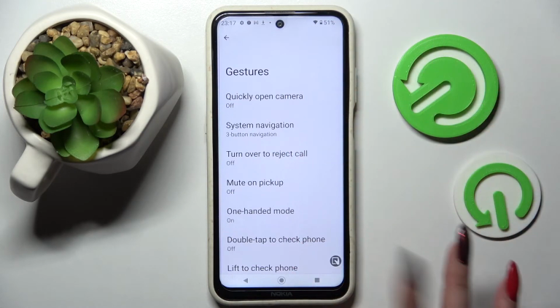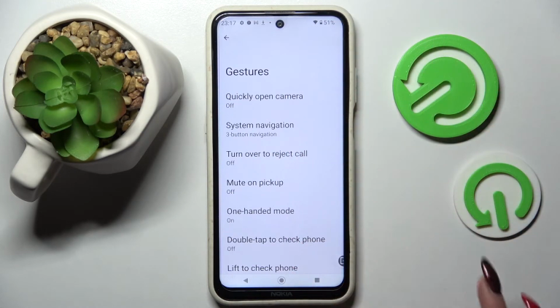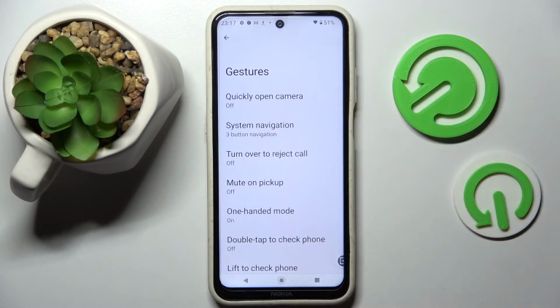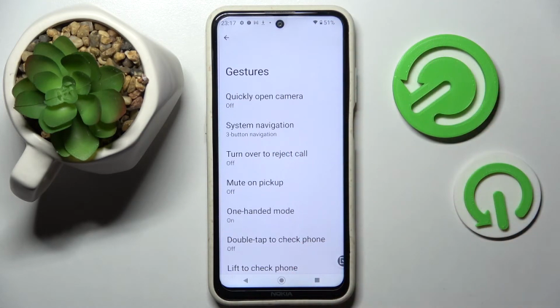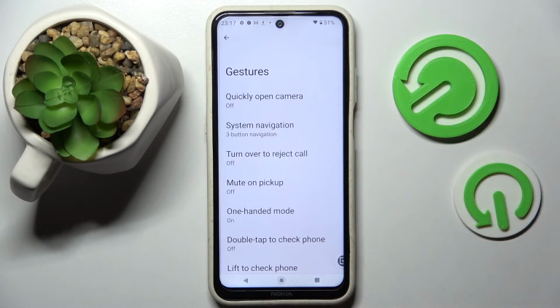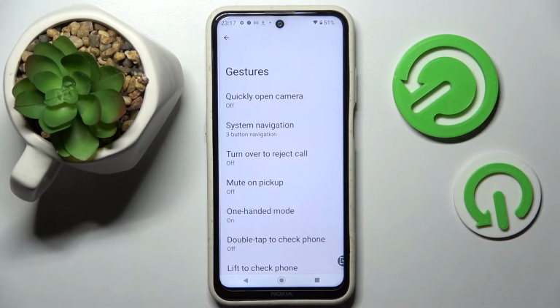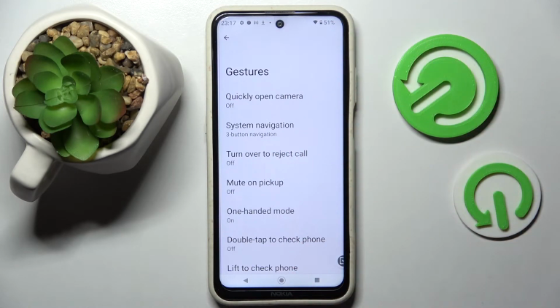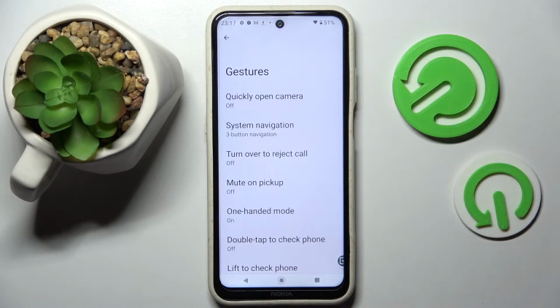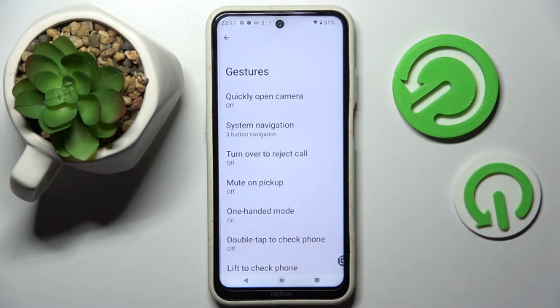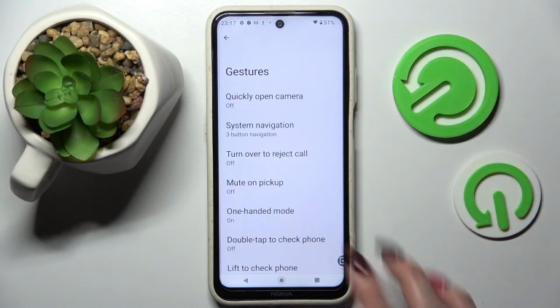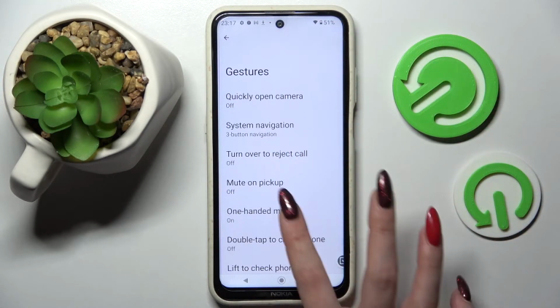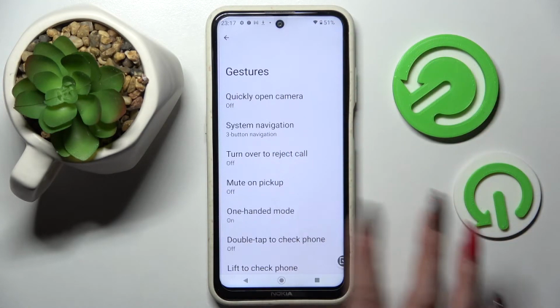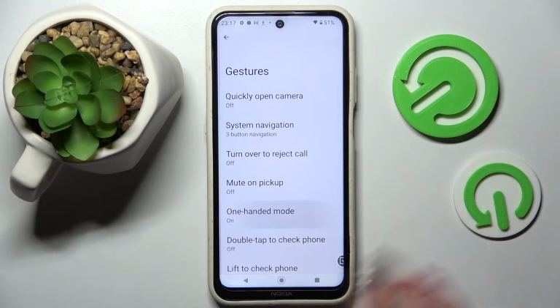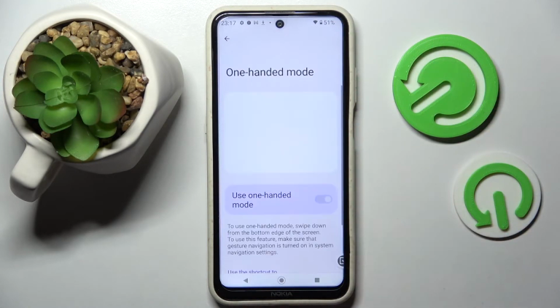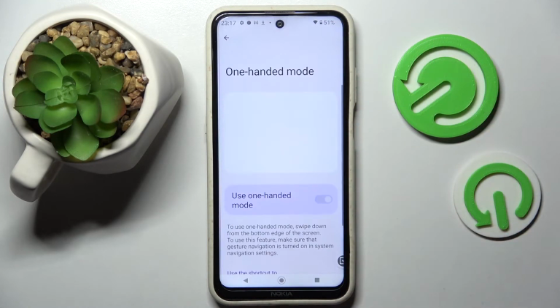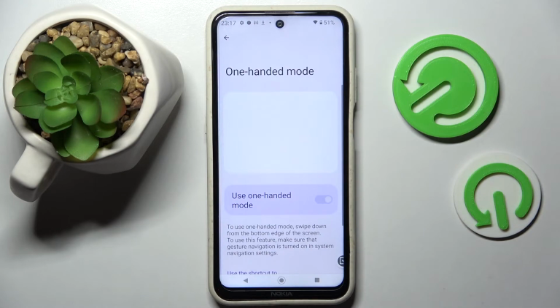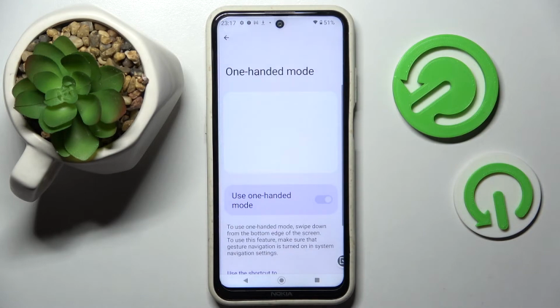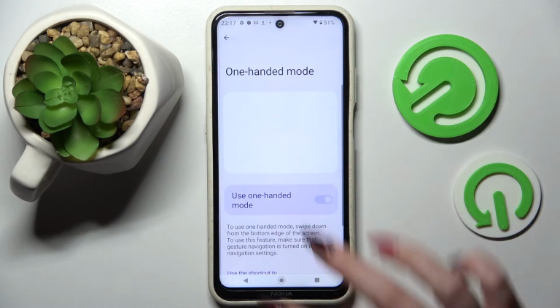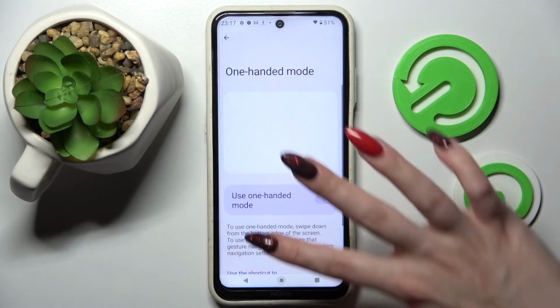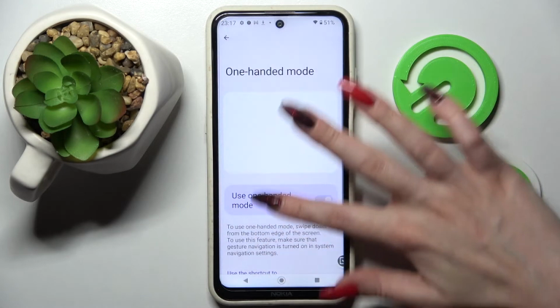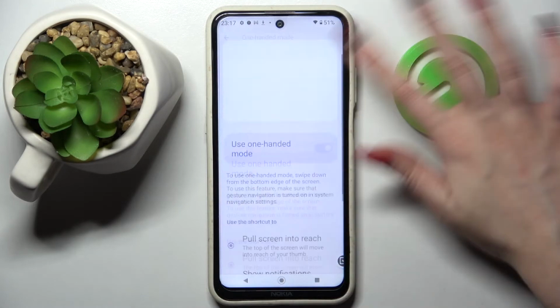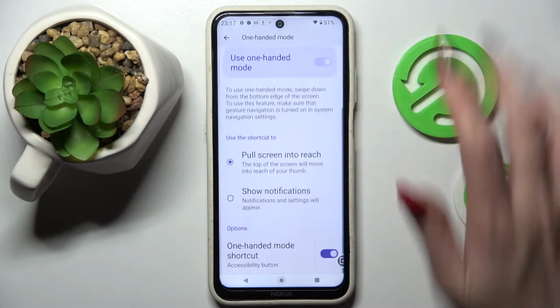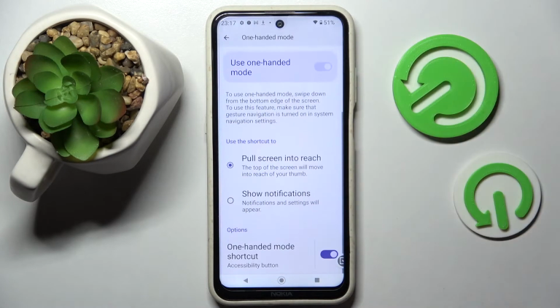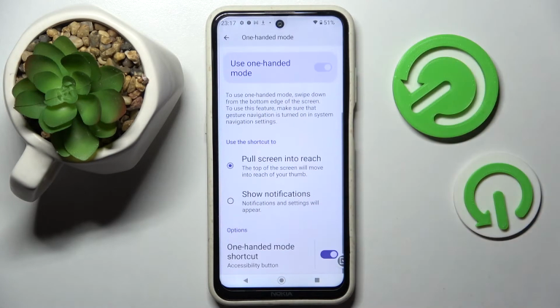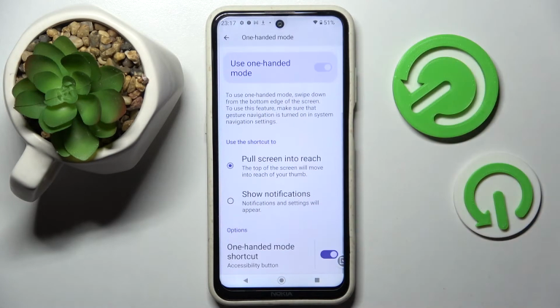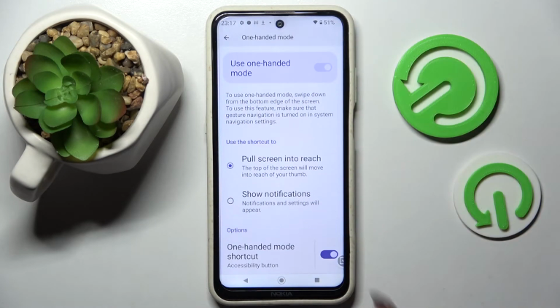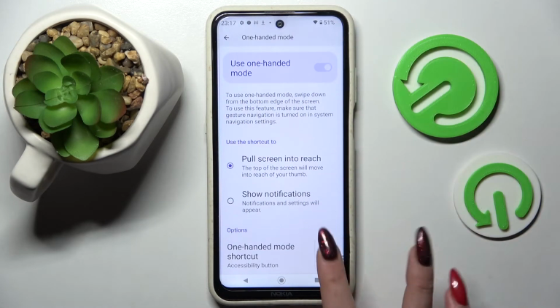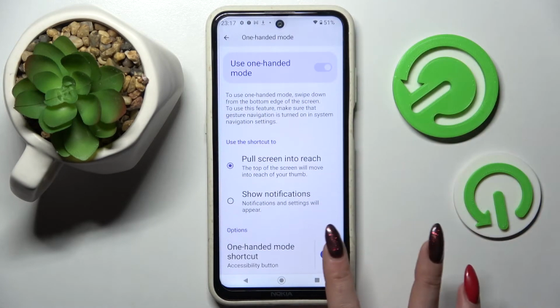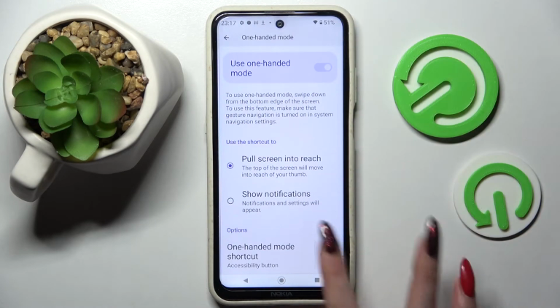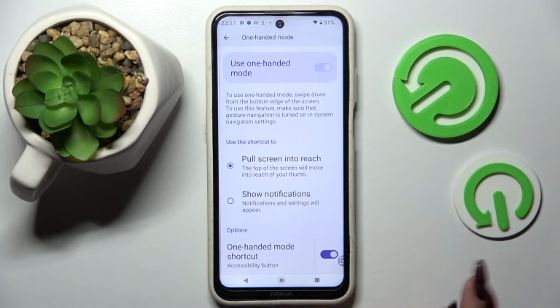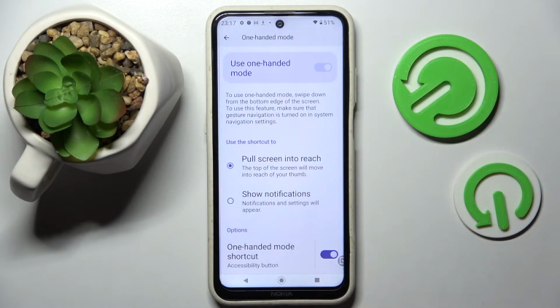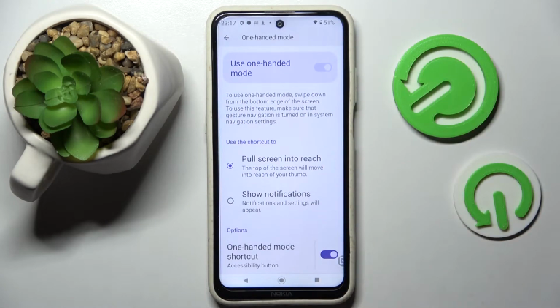If you wish to turn it off, click on one-handed mode again, scroll all the way down, and click on the same switch.